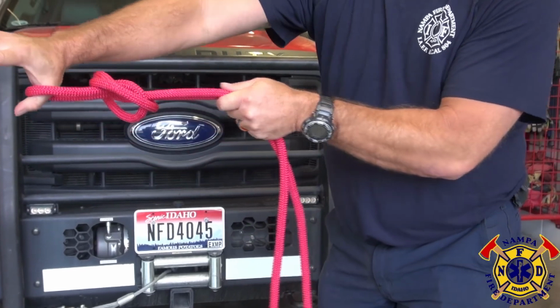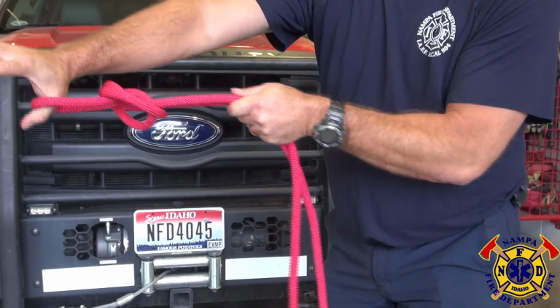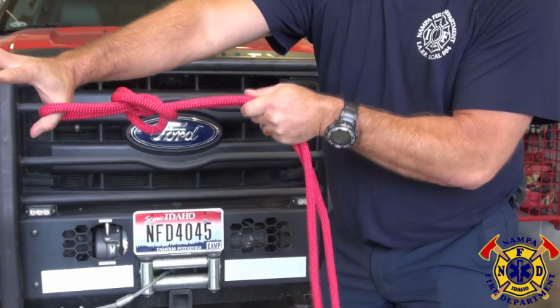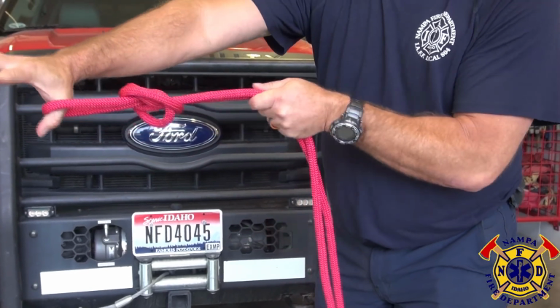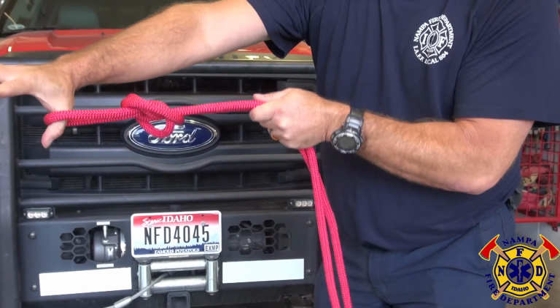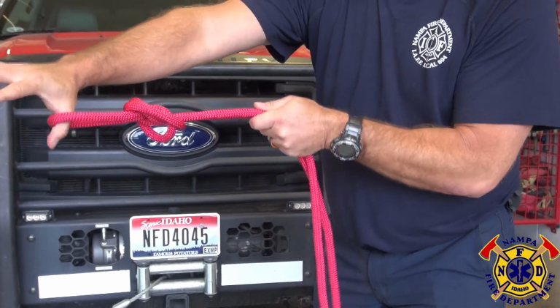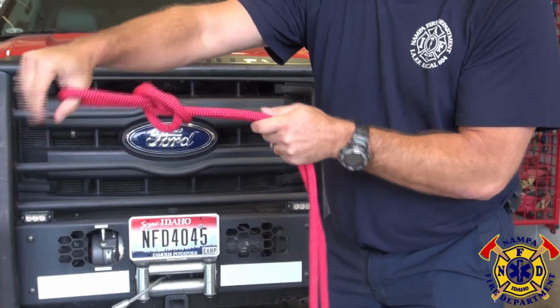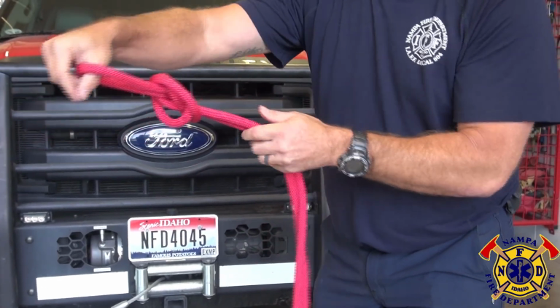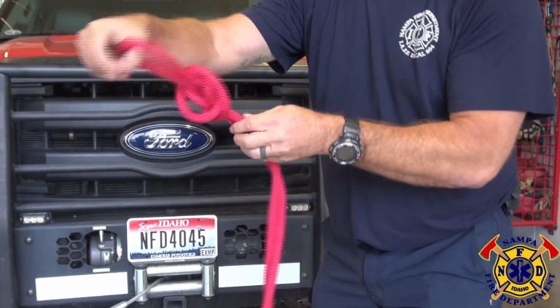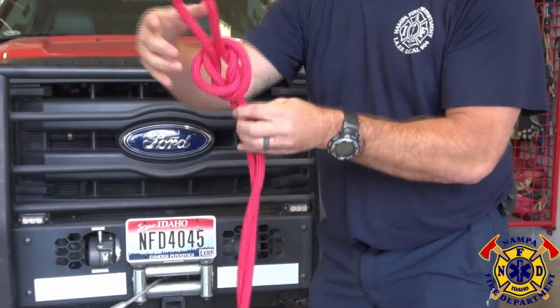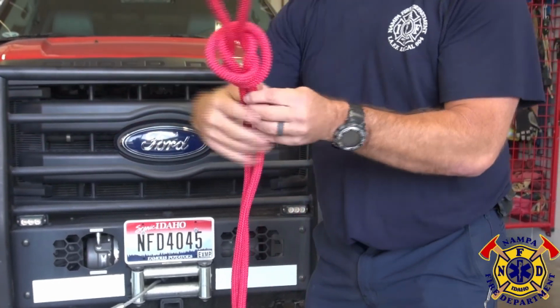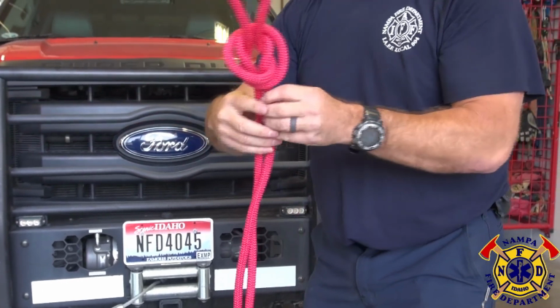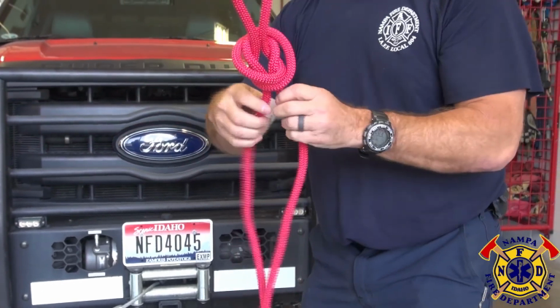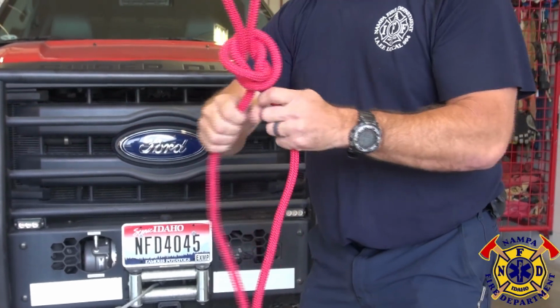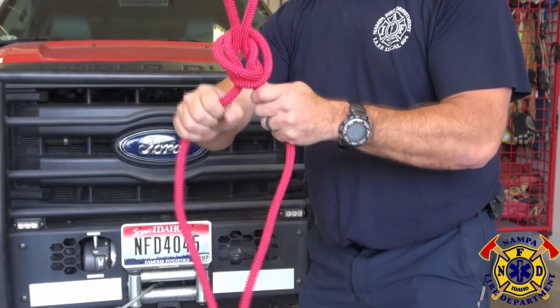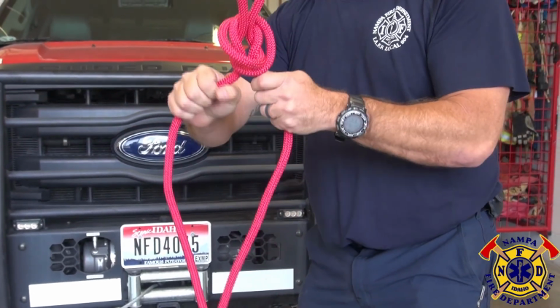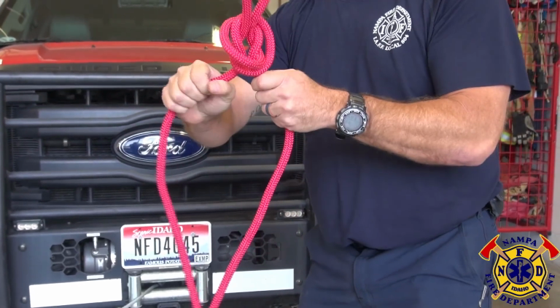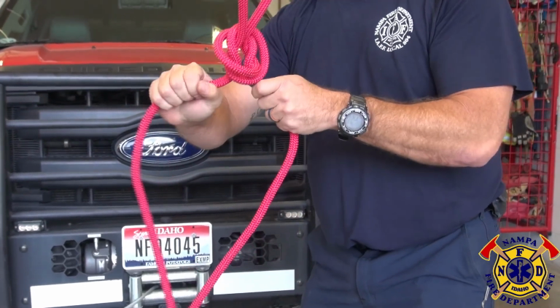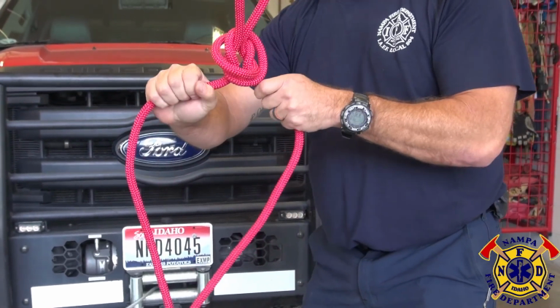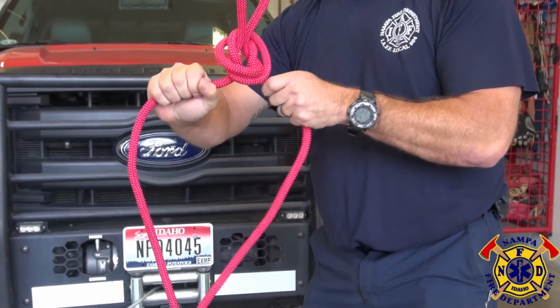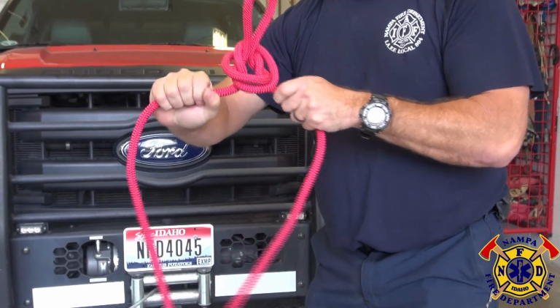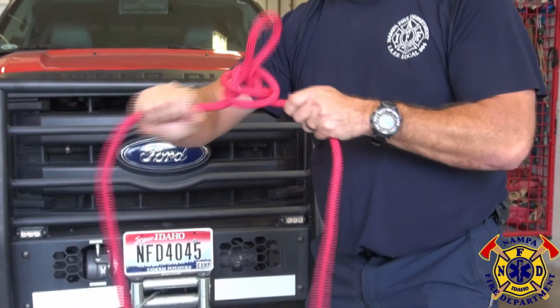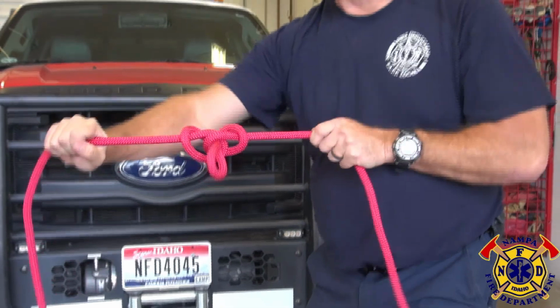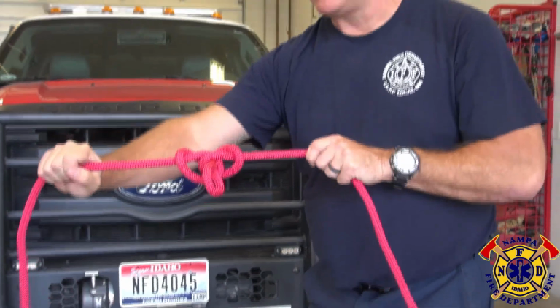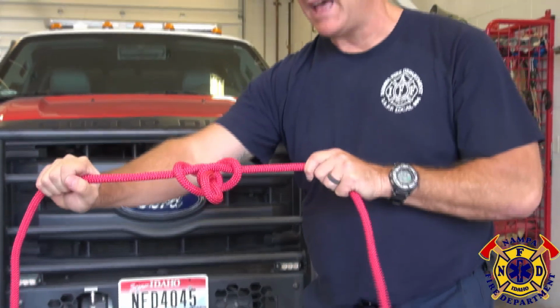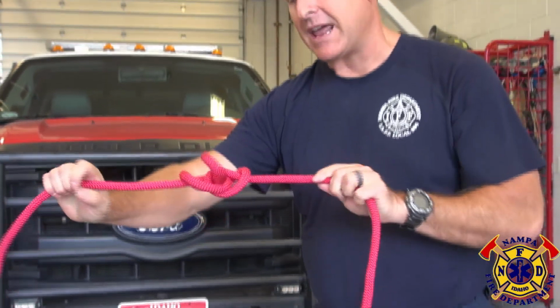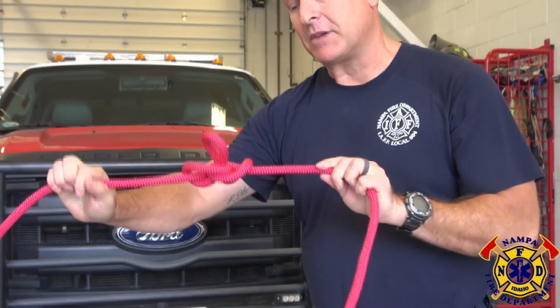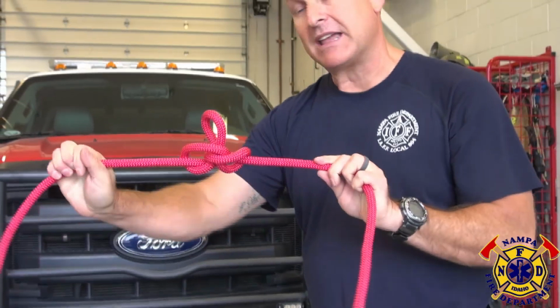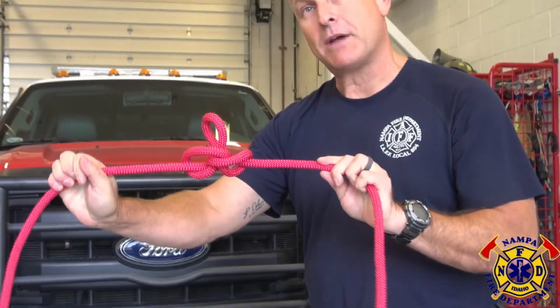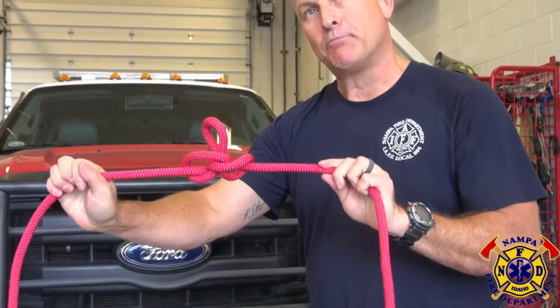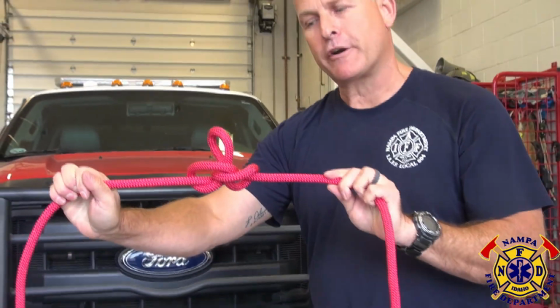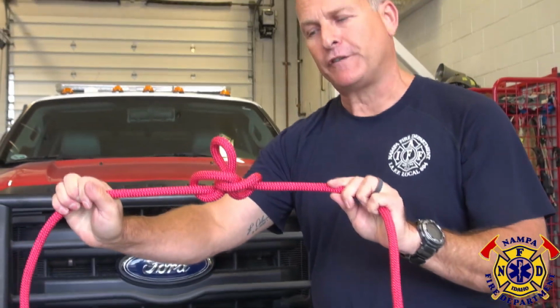Snug it, give it some form, and now I can pop my legs, and I'm going to get my butterfly.